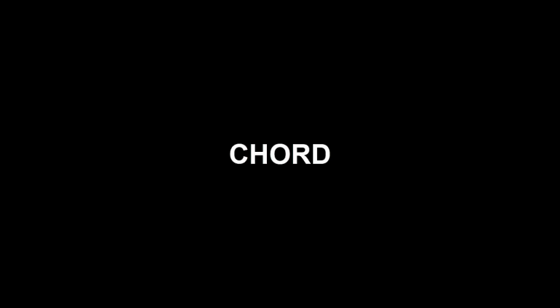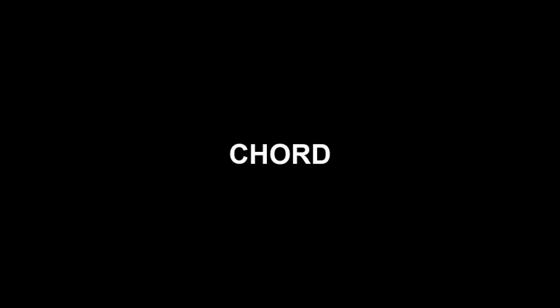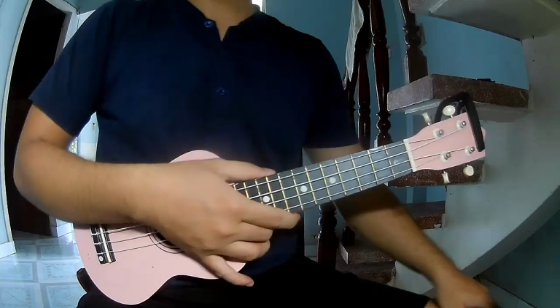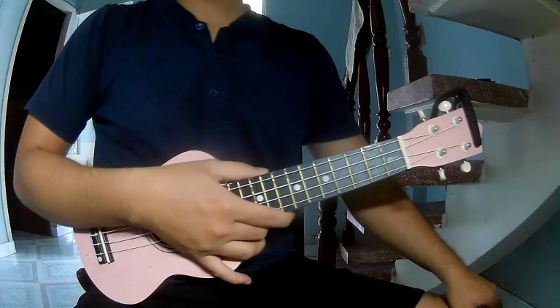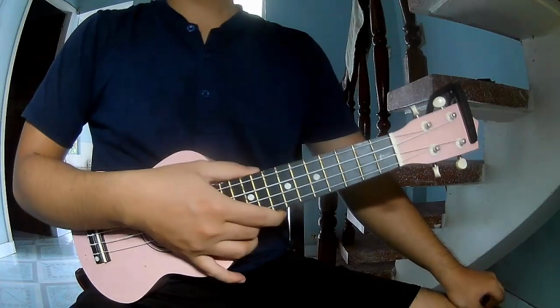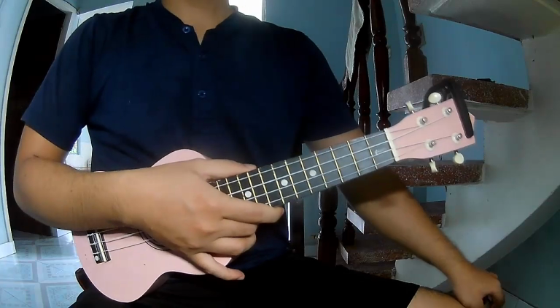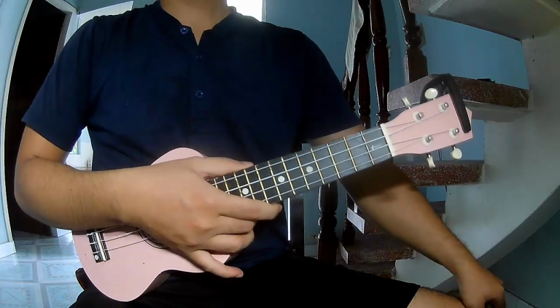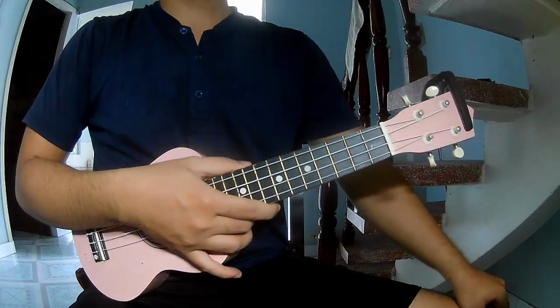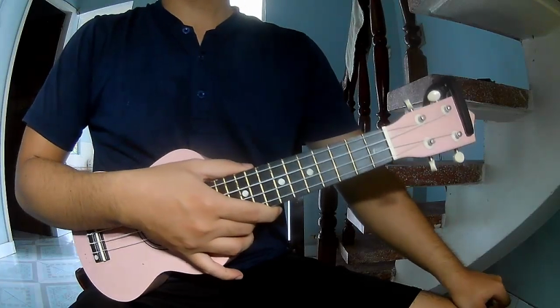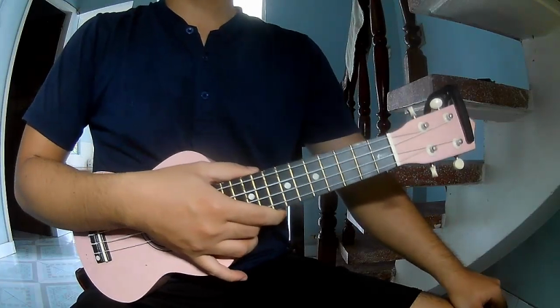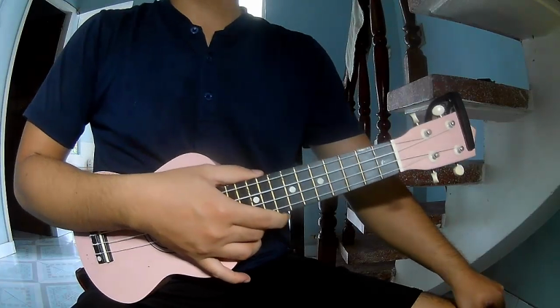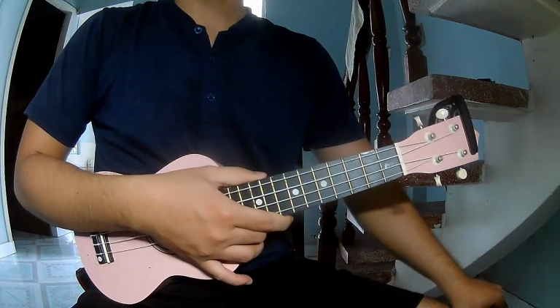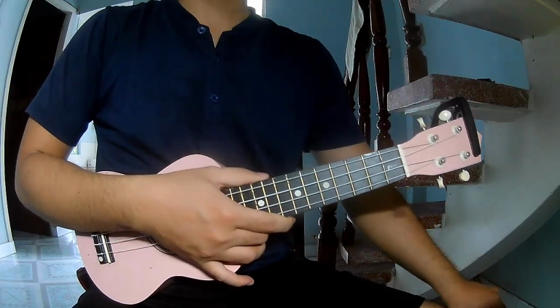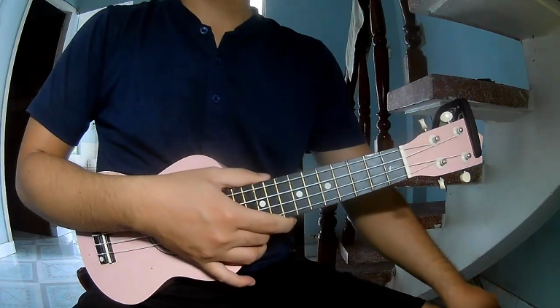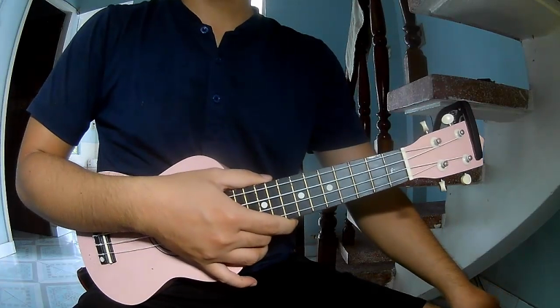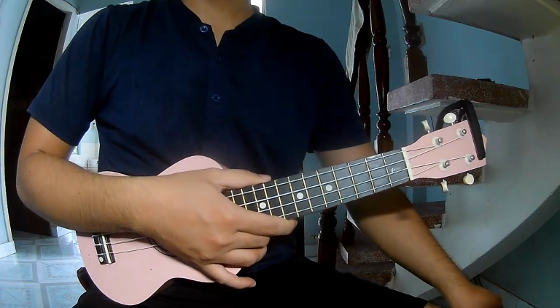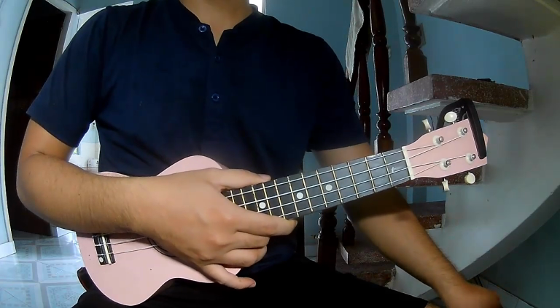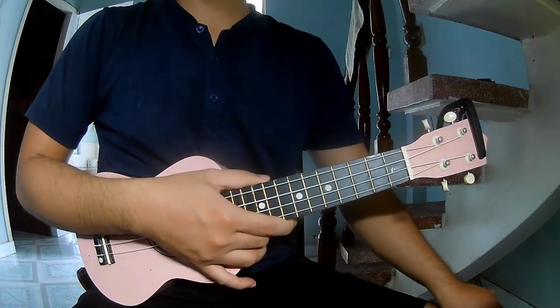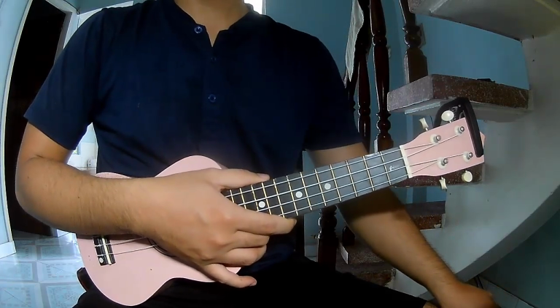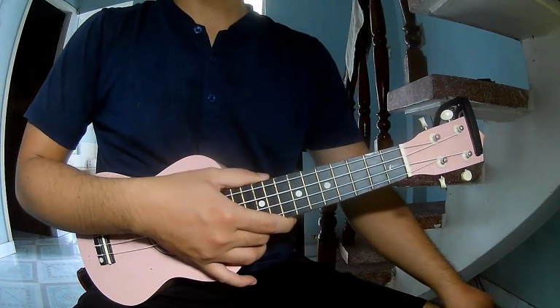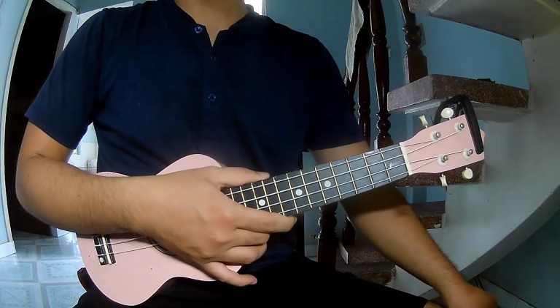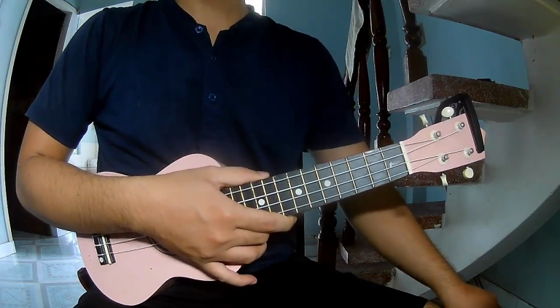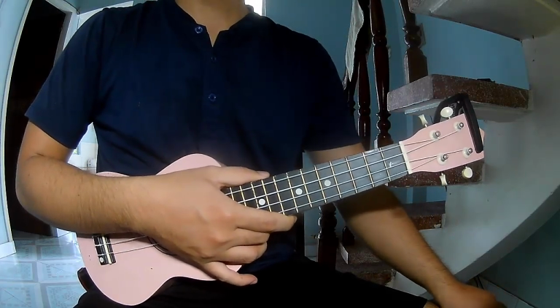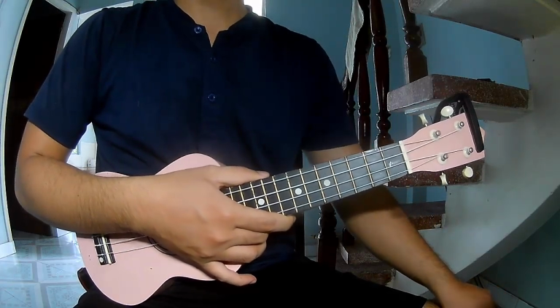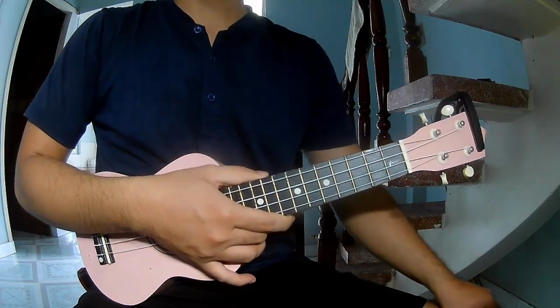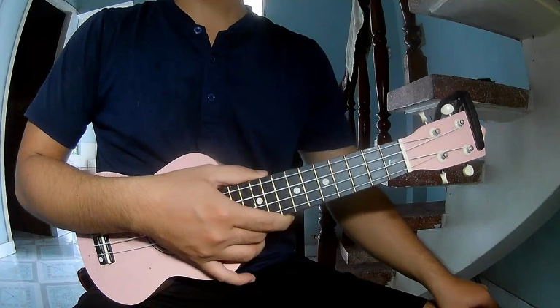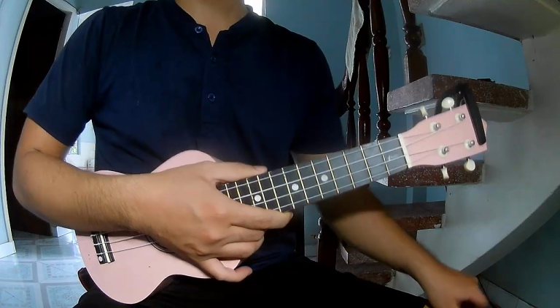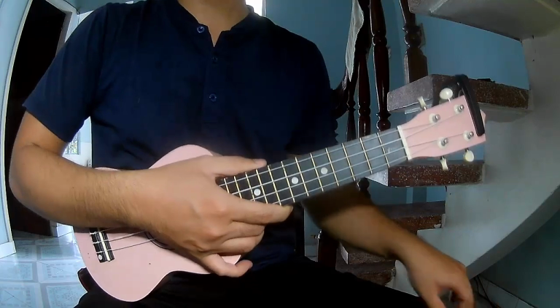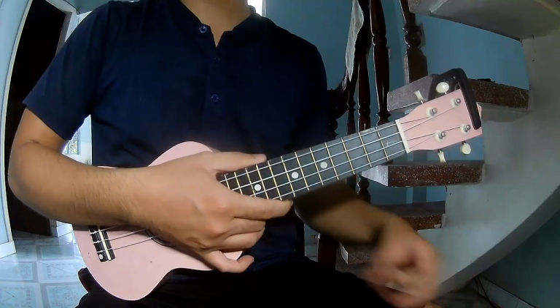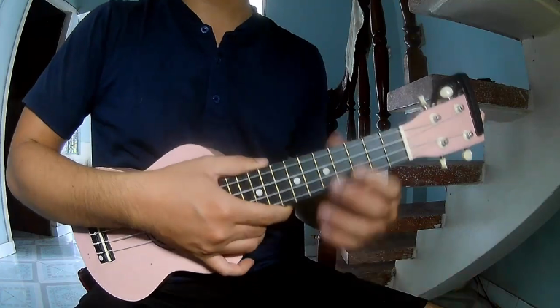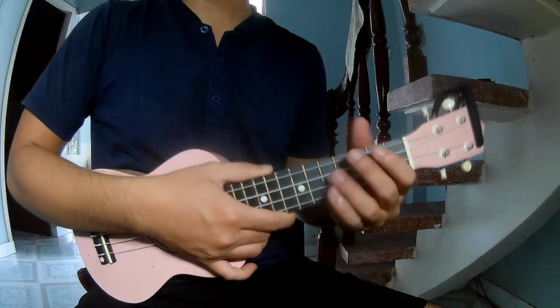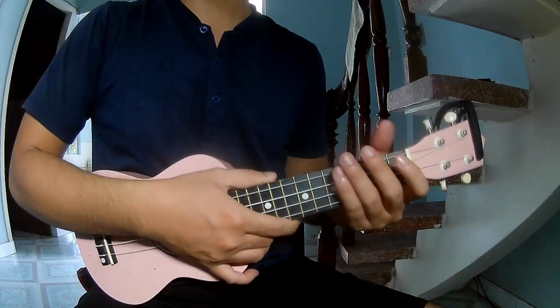Hi everyone, today we share how to play ukulele. It is Overnote by Taylor Swift.